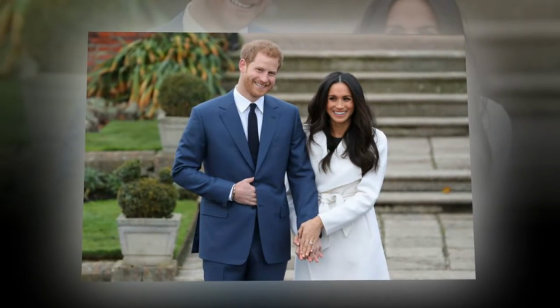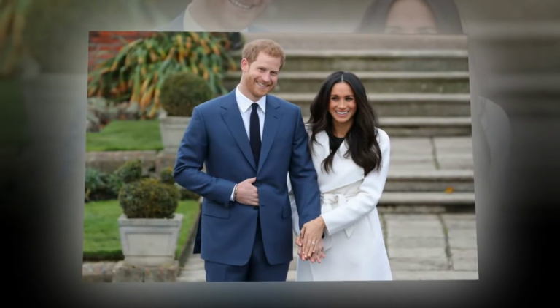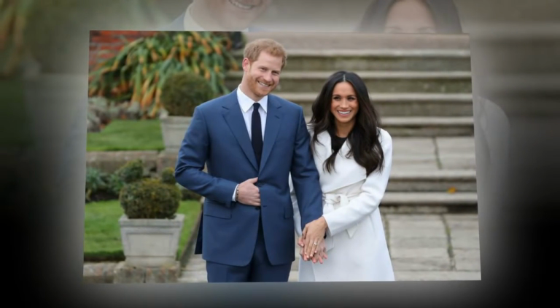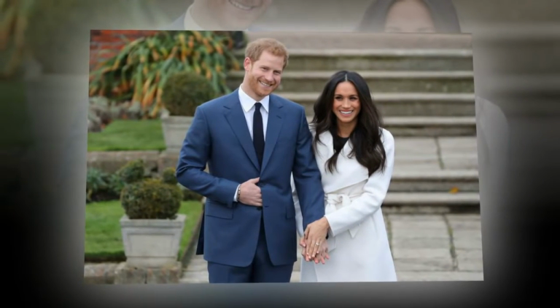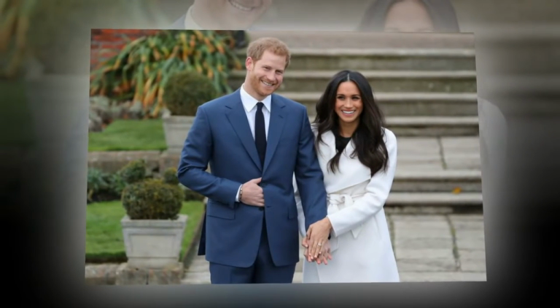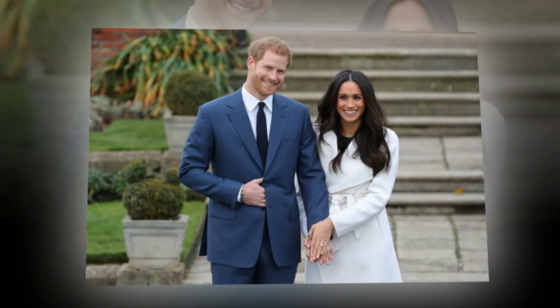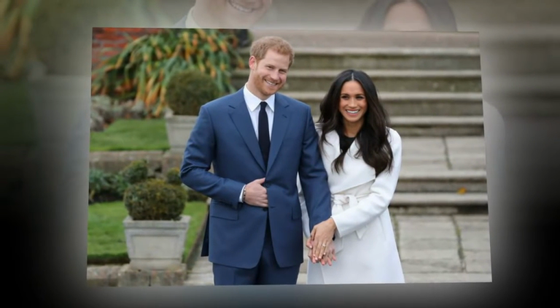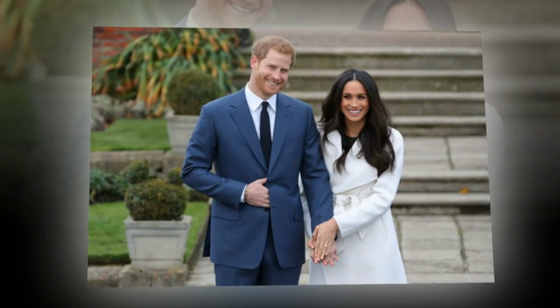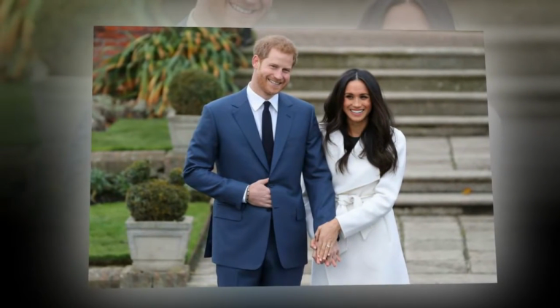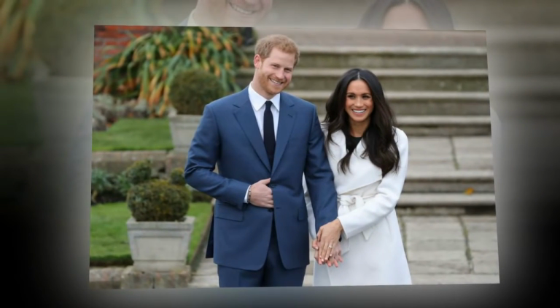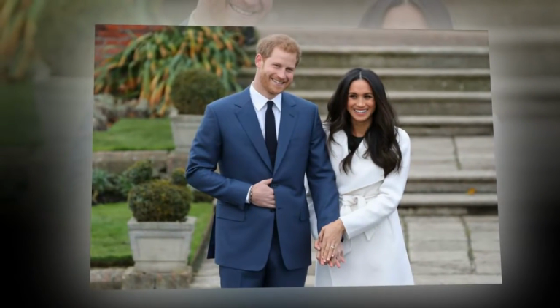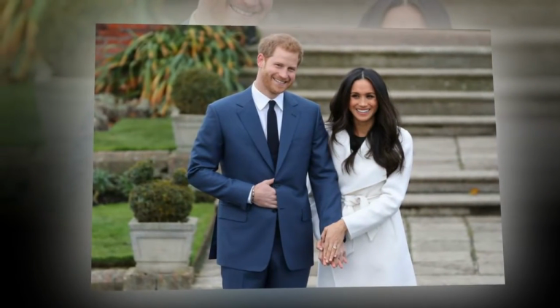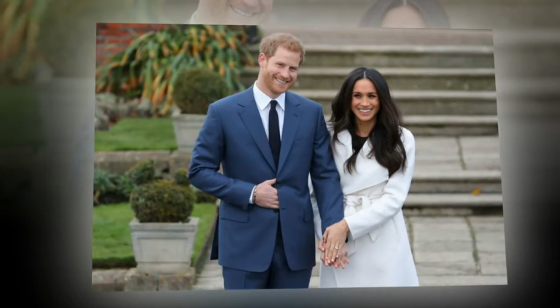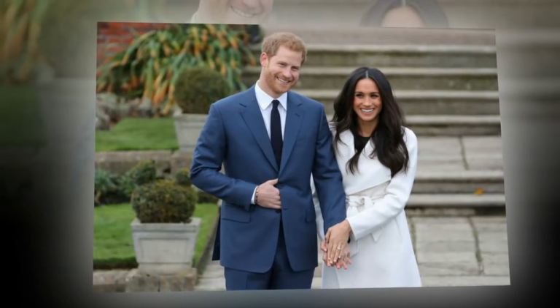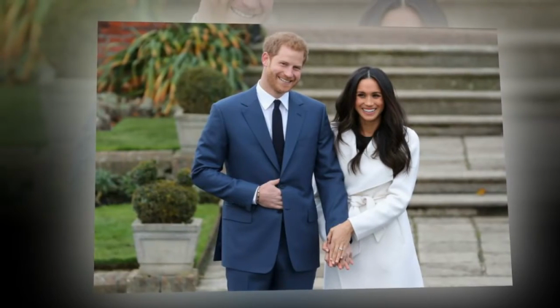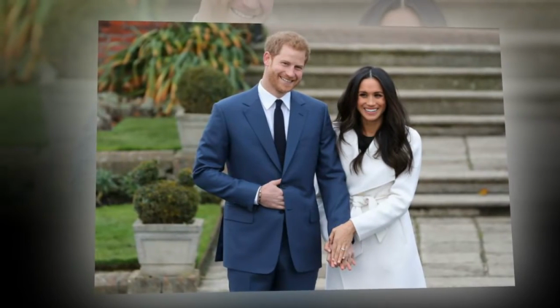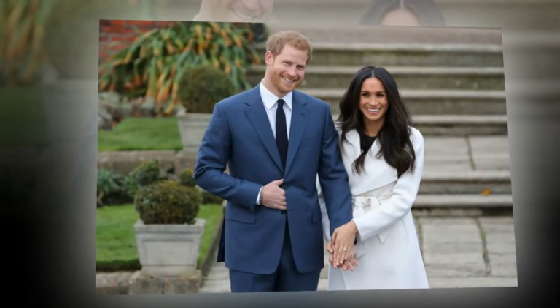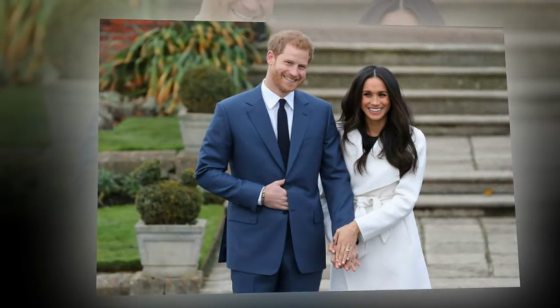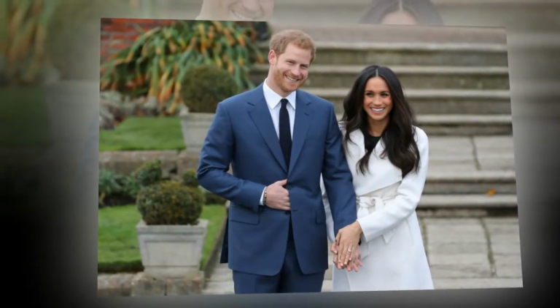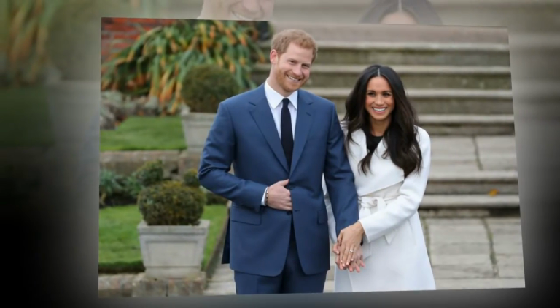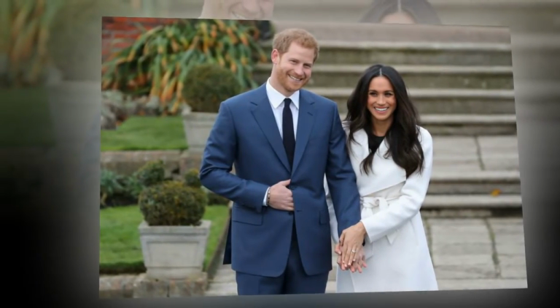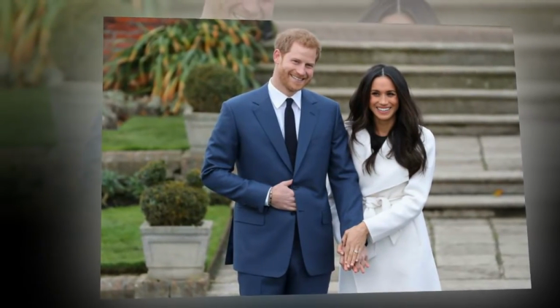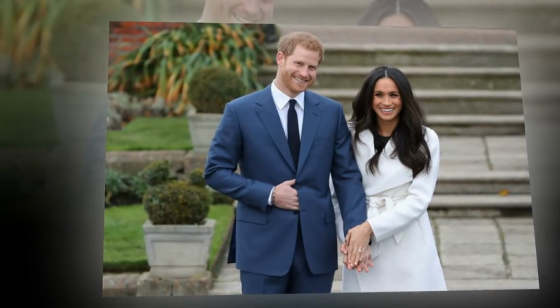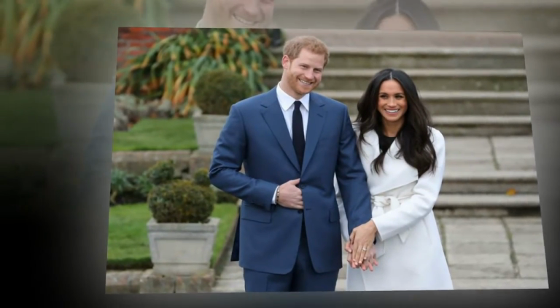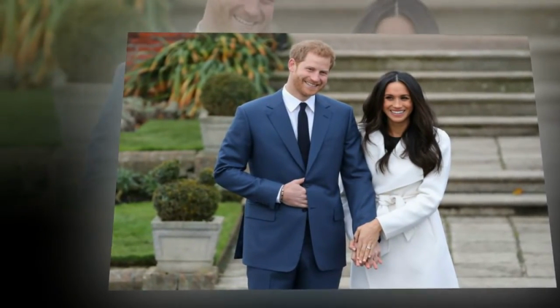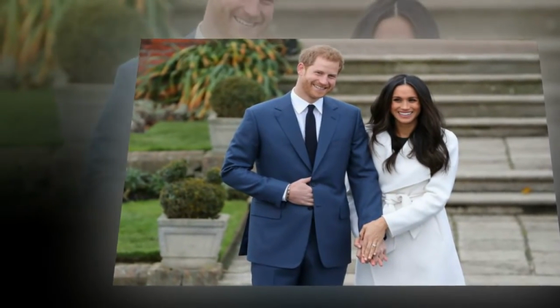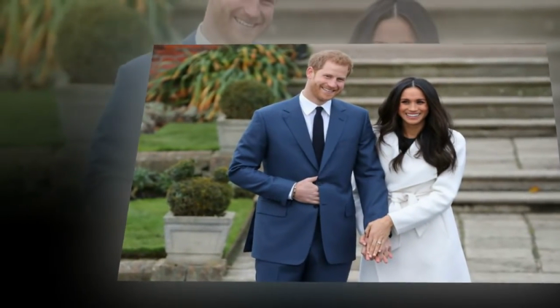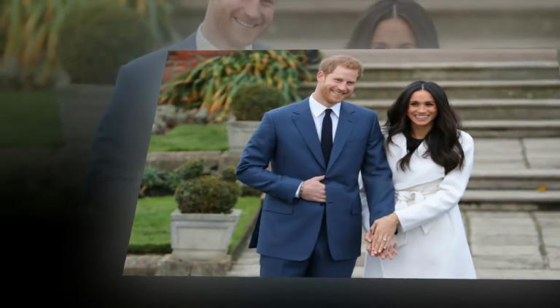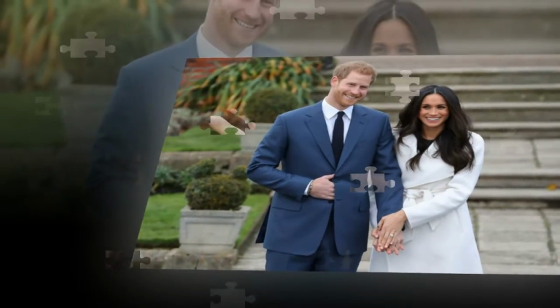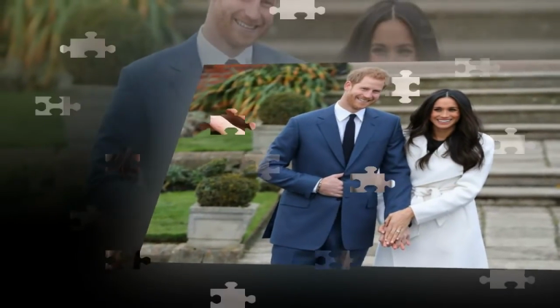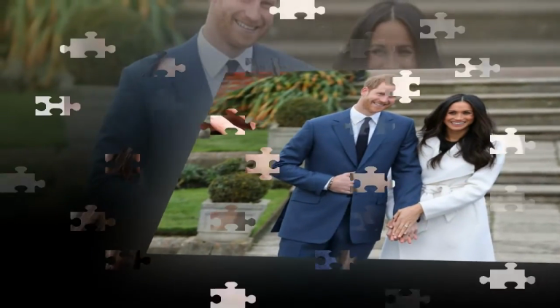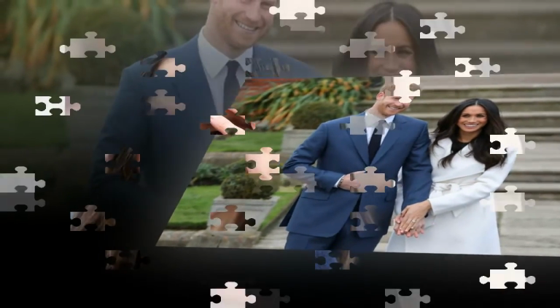We'd have to agree. Markle's ring is not only gorgeous, but it's also incredibly valuable.